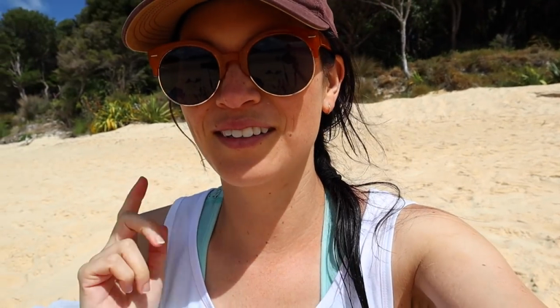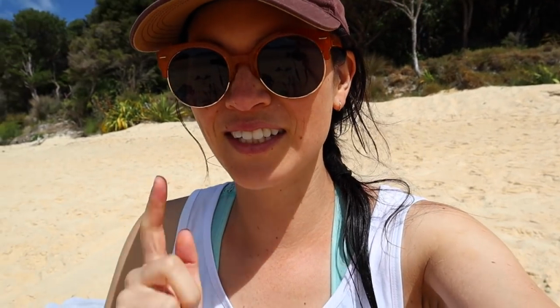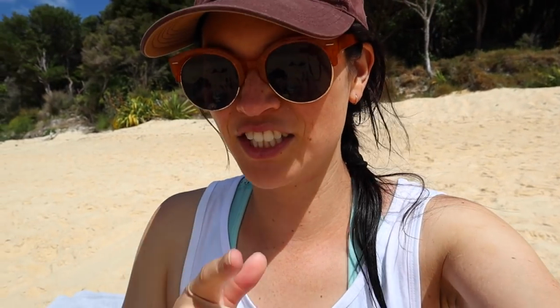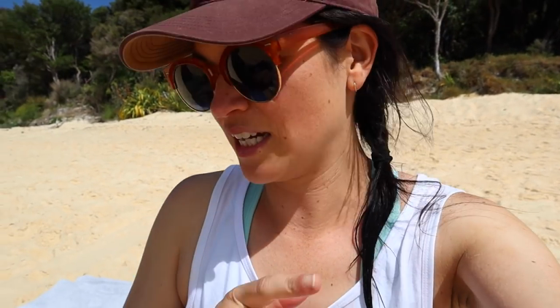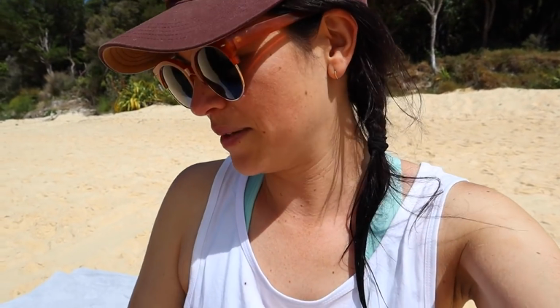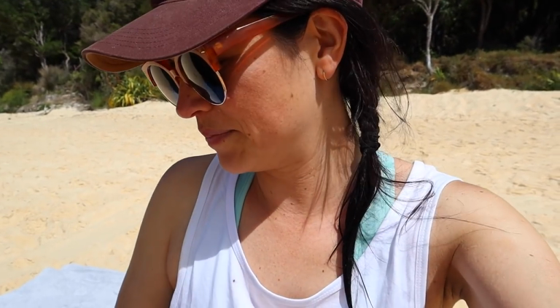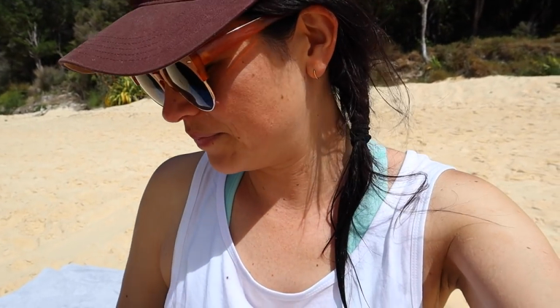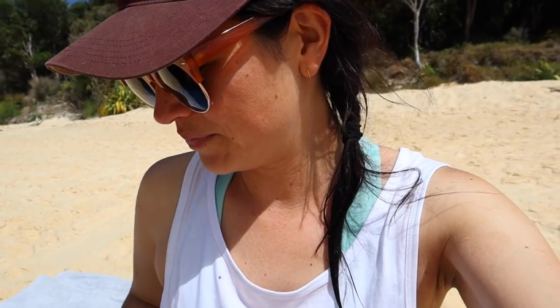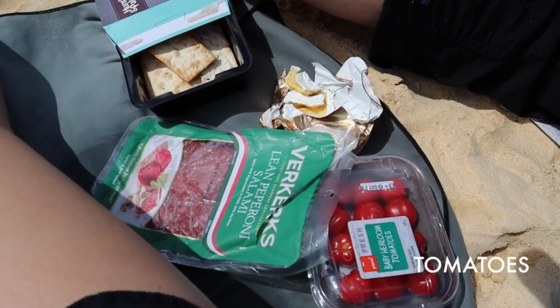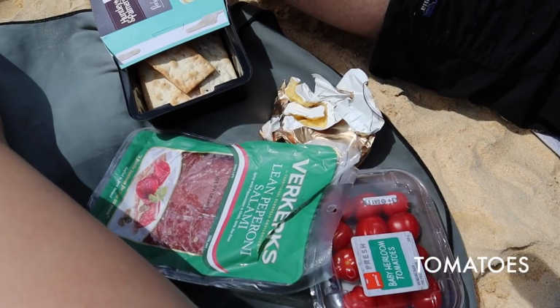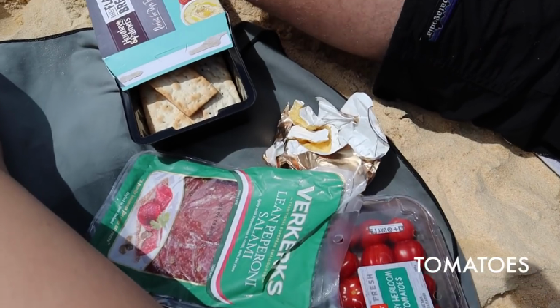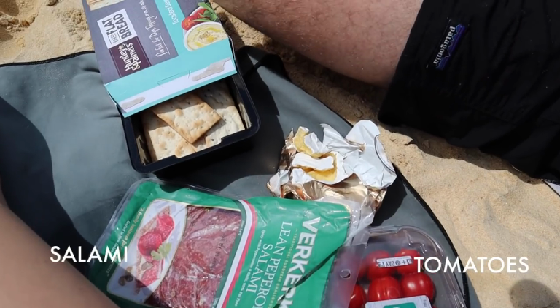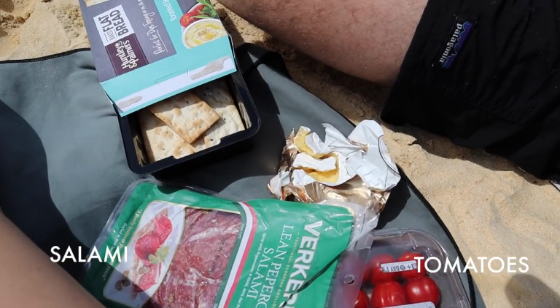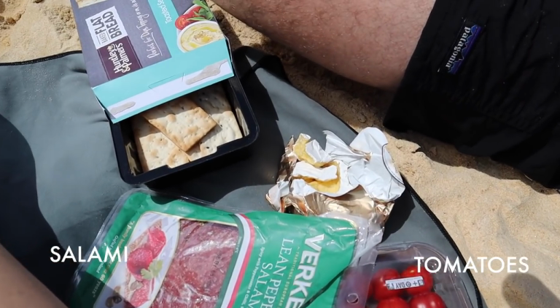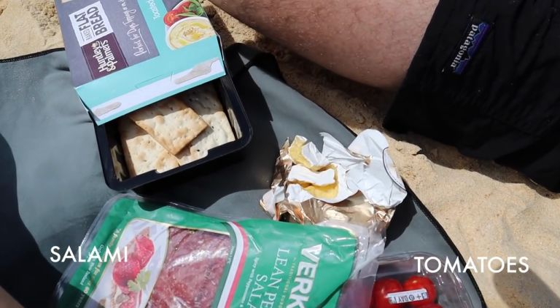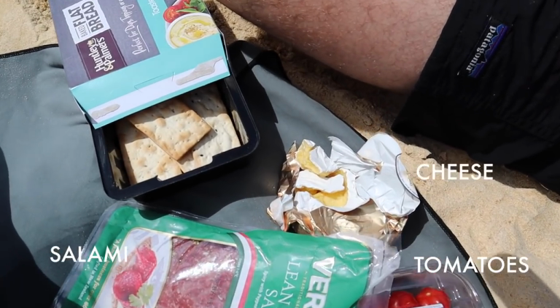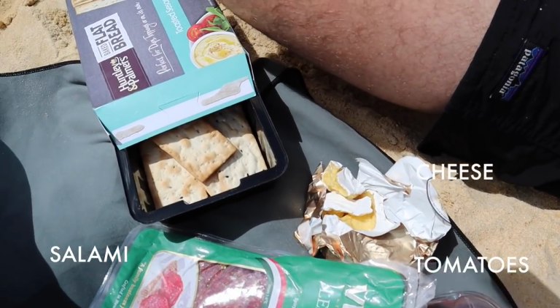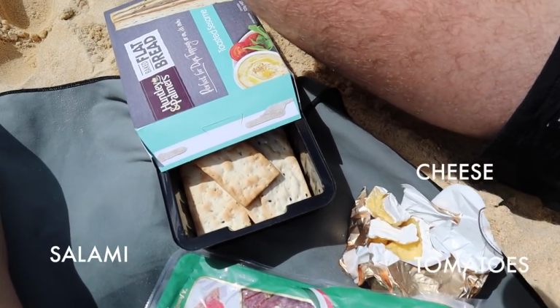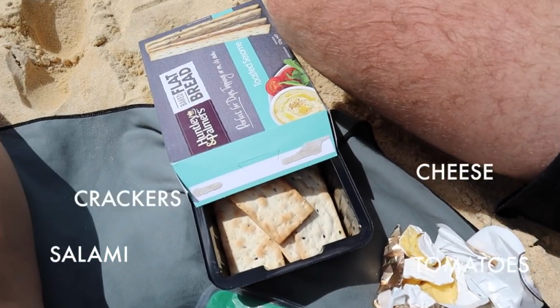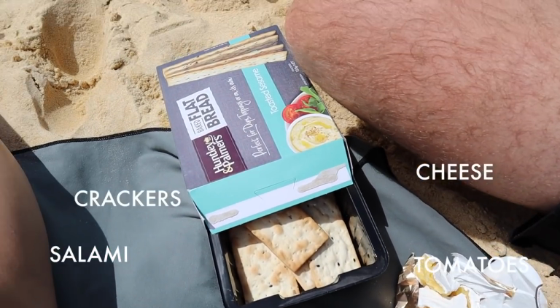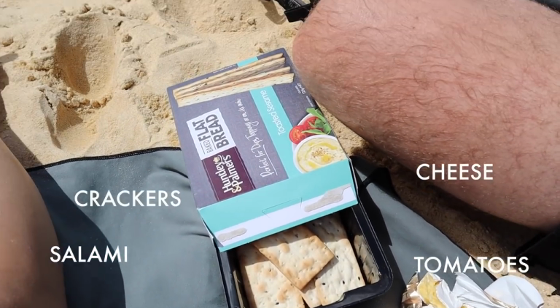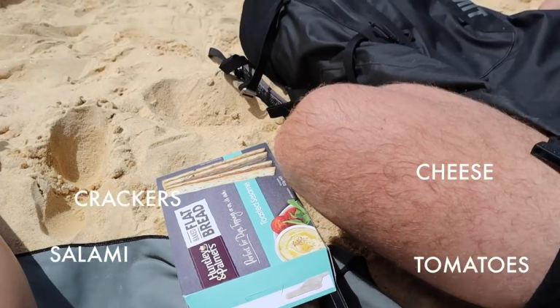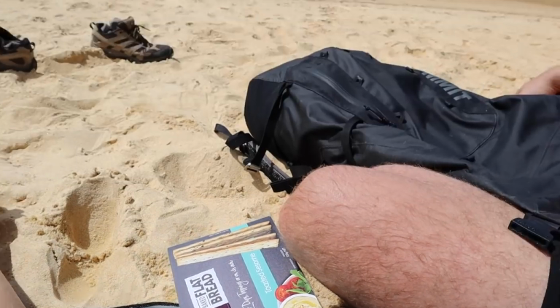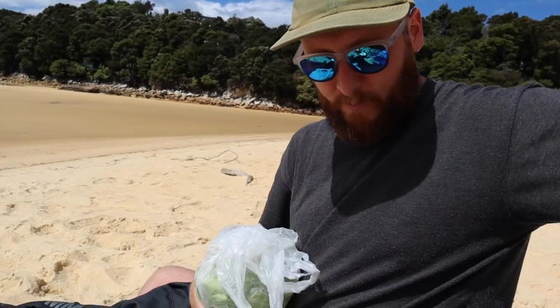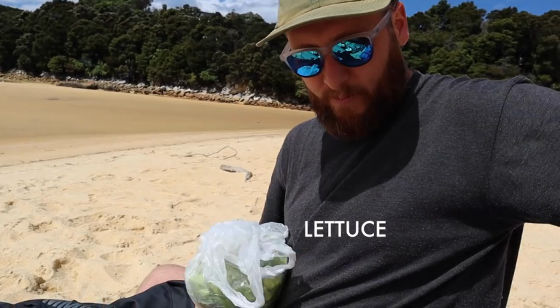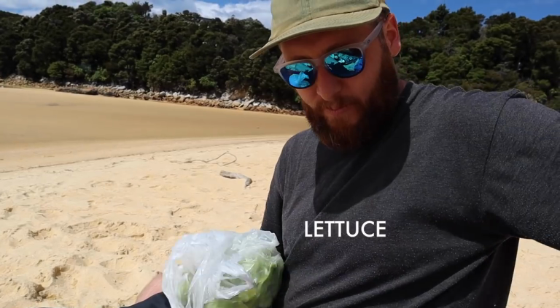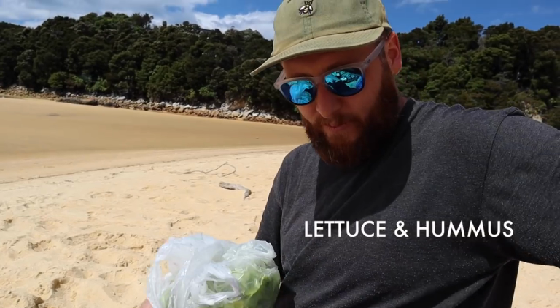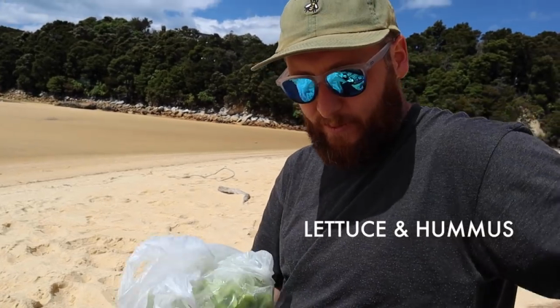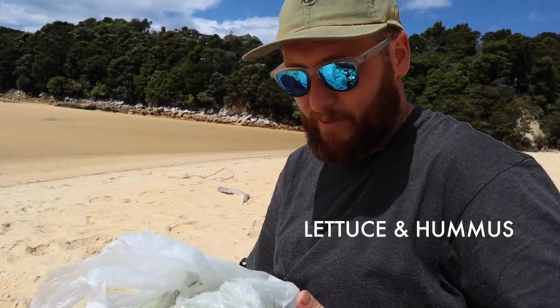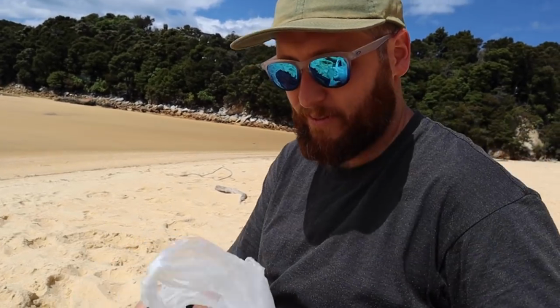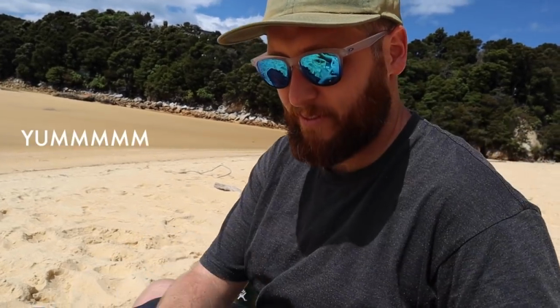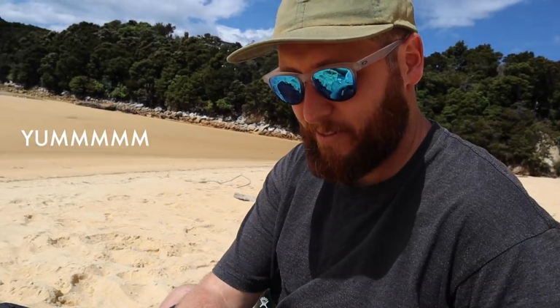Now lunchtime. Tomato, salami, cheese, crackers, lettuce and hummus. Yum.